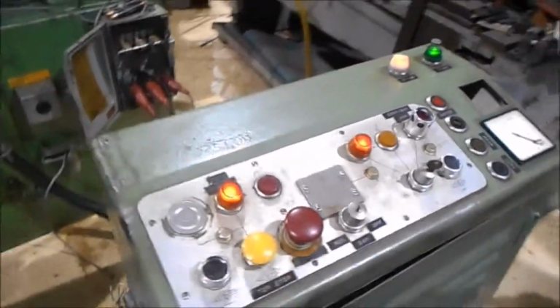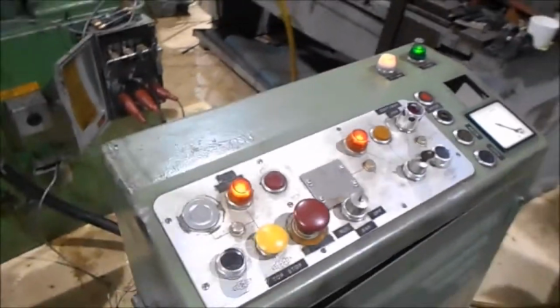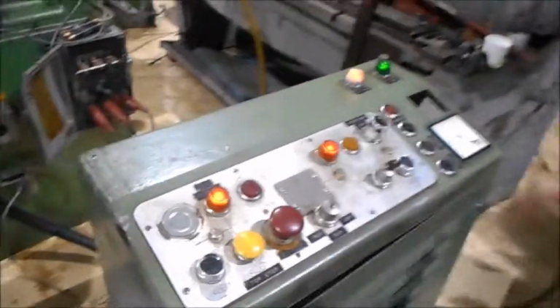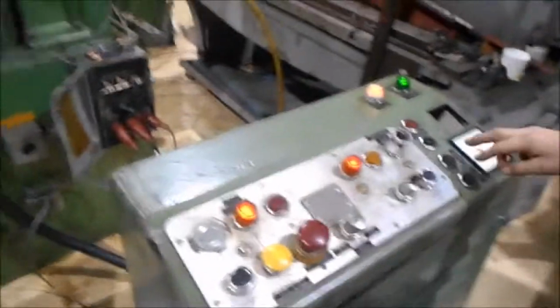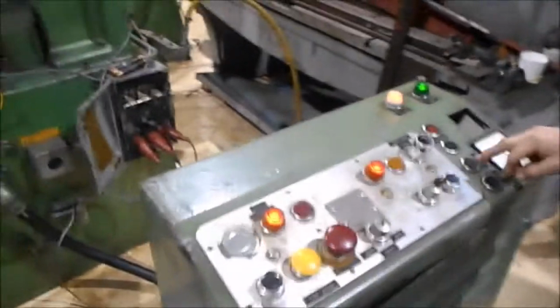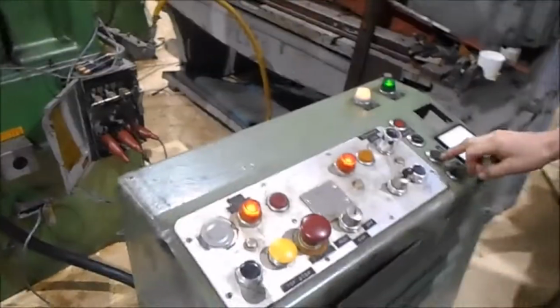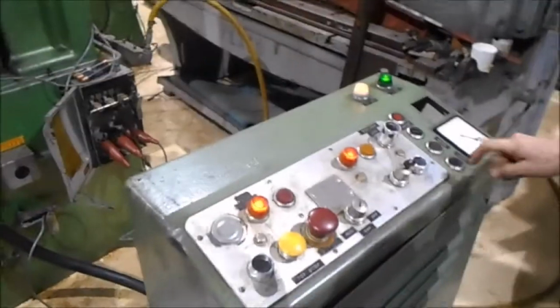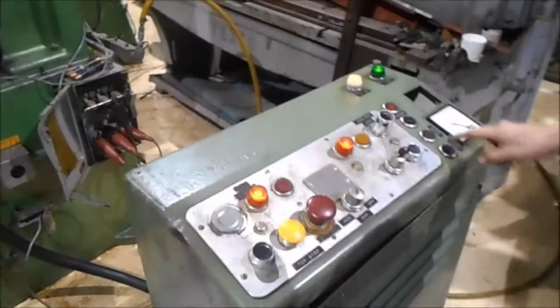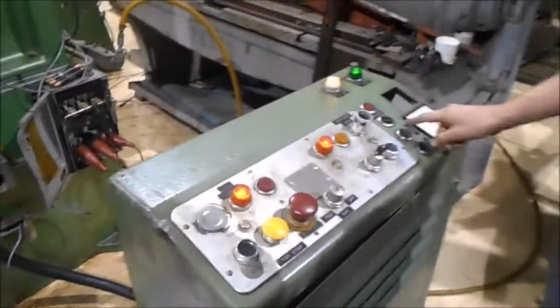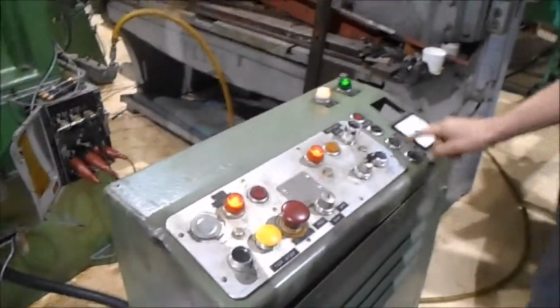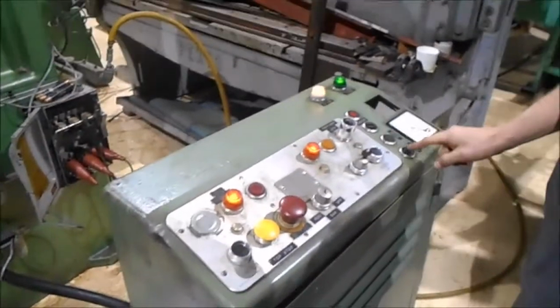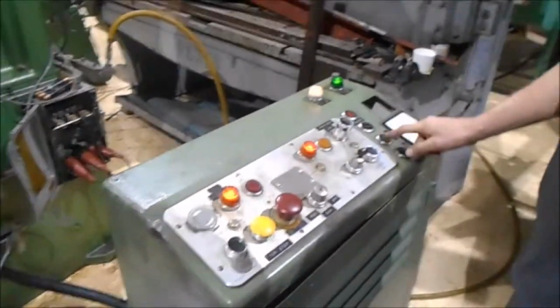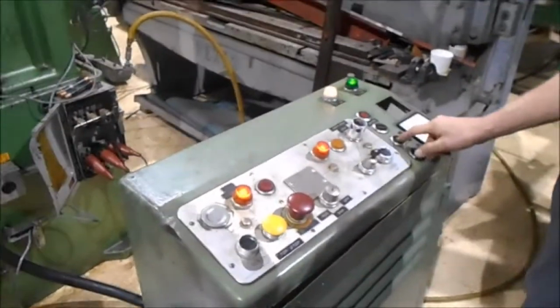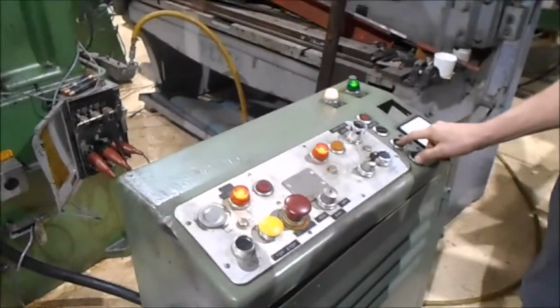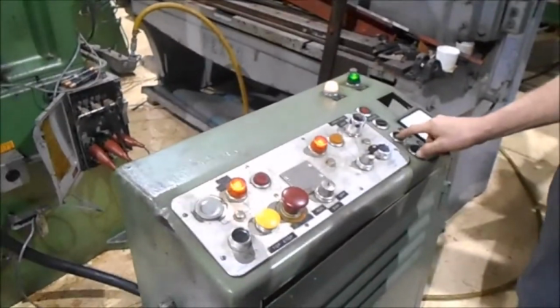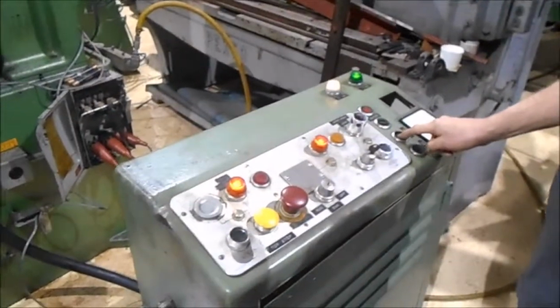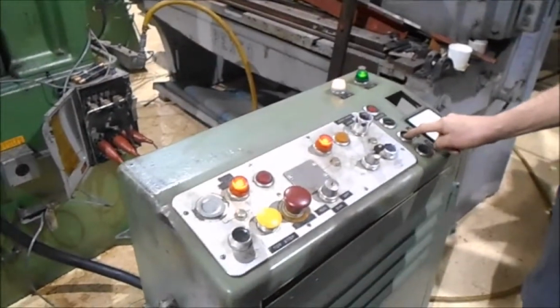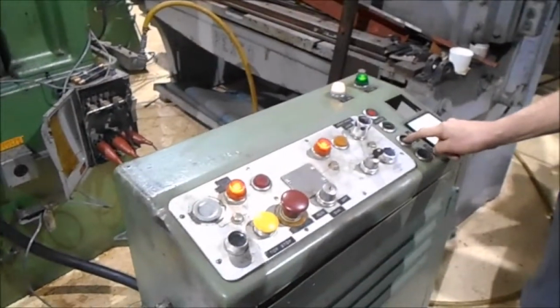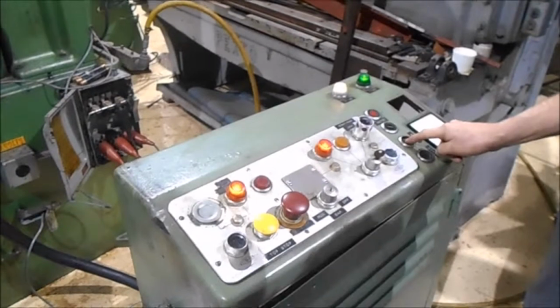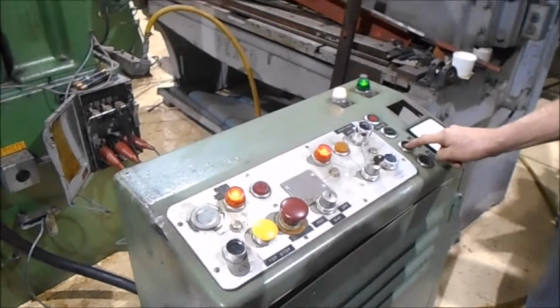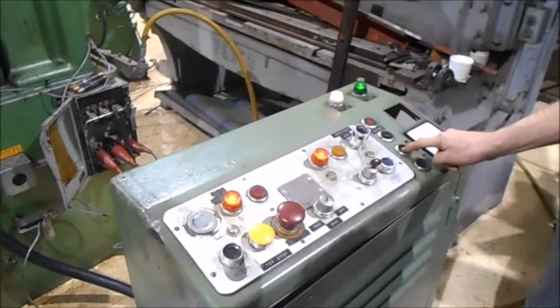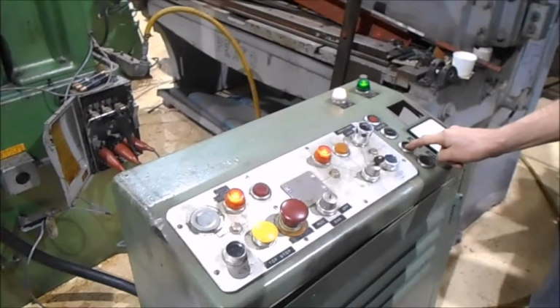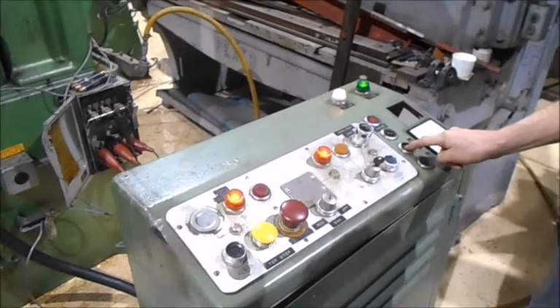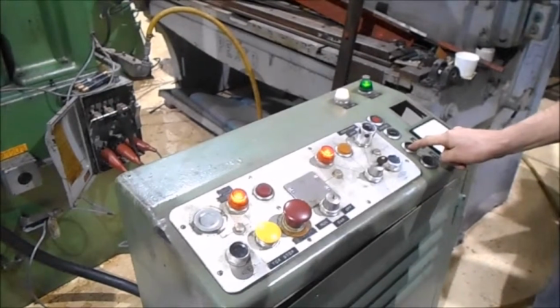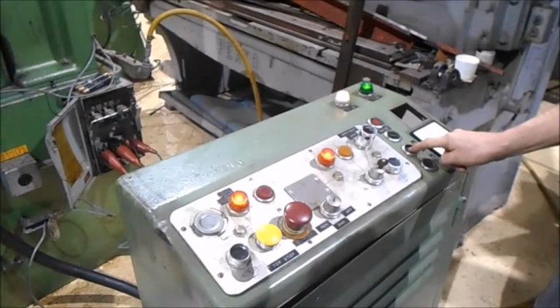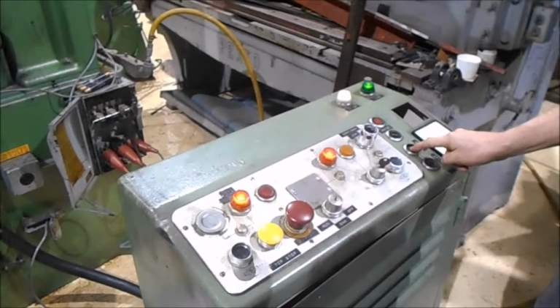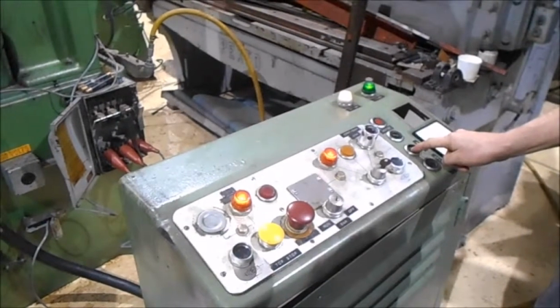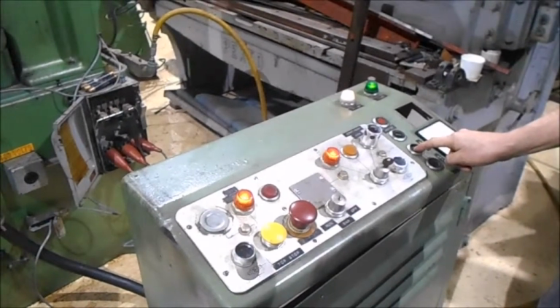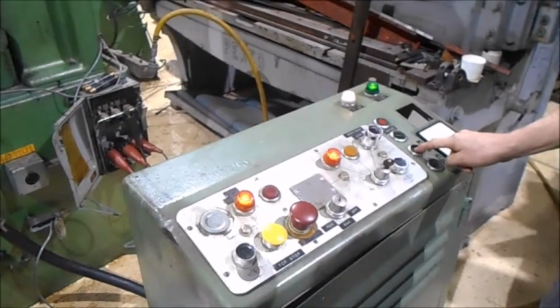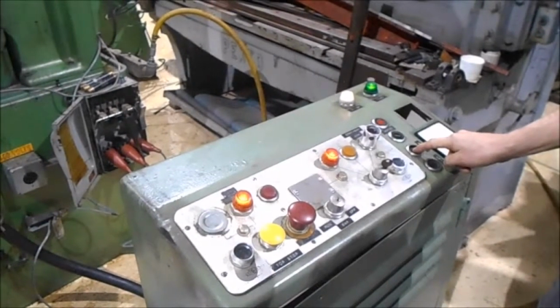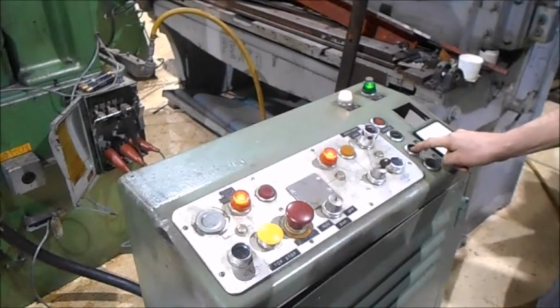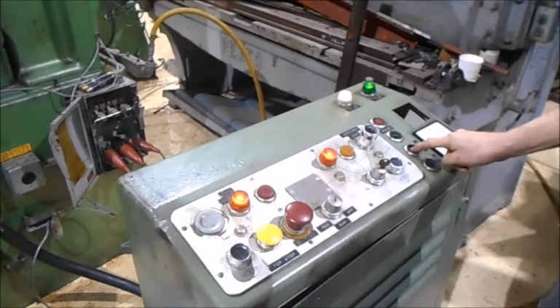It's got a fast and slow on it. I'm going to turn it down here a little bit.